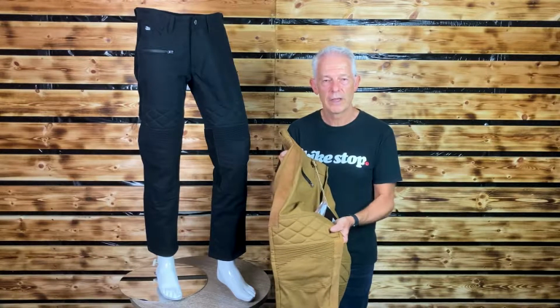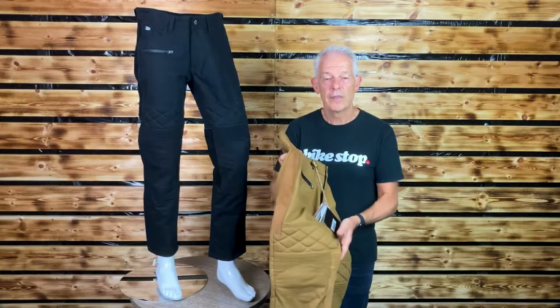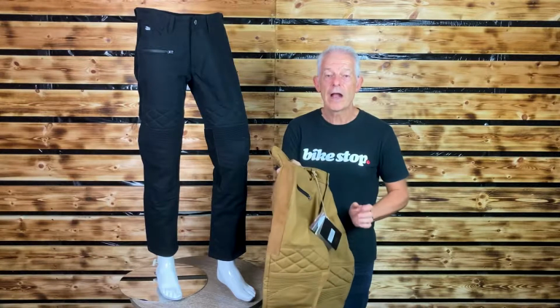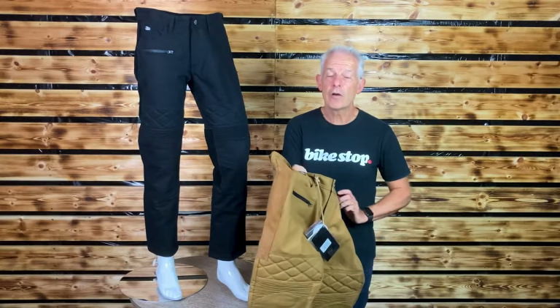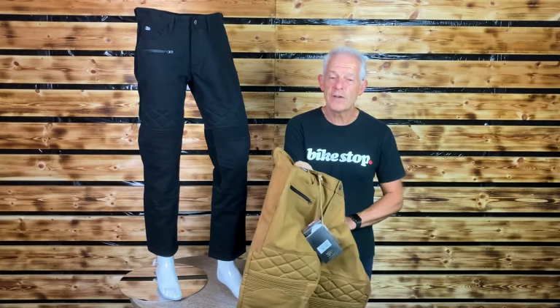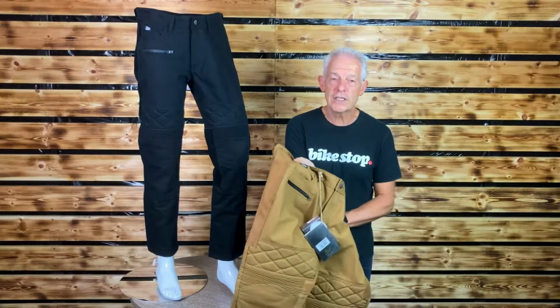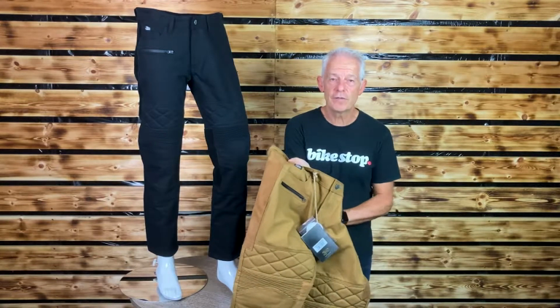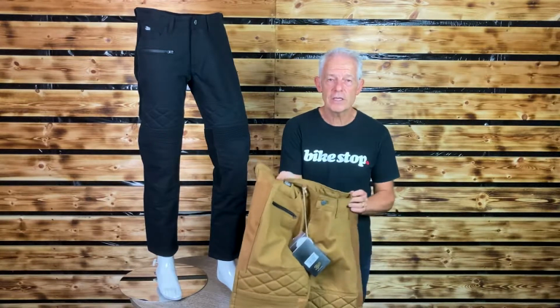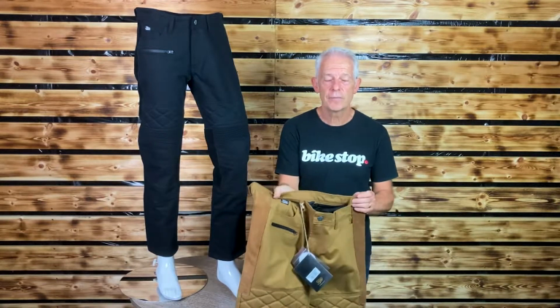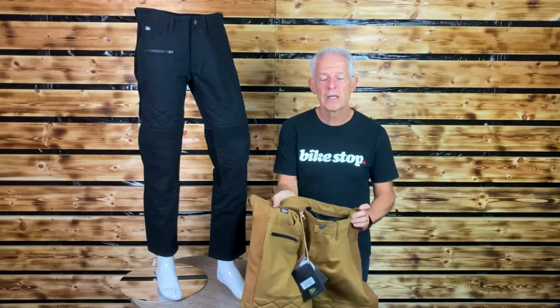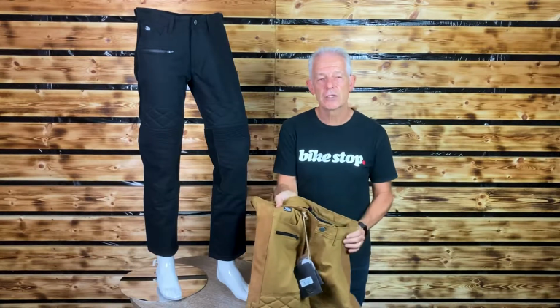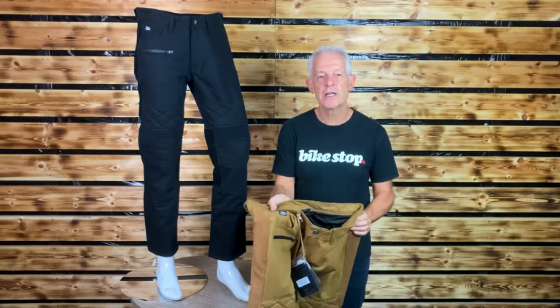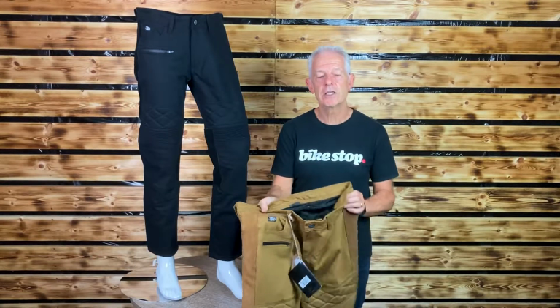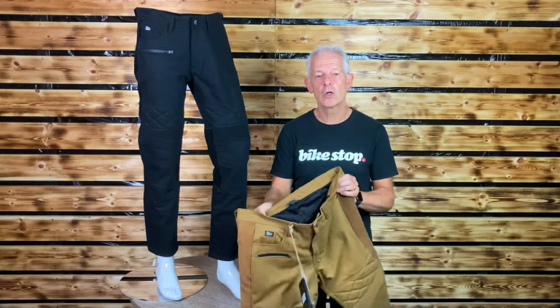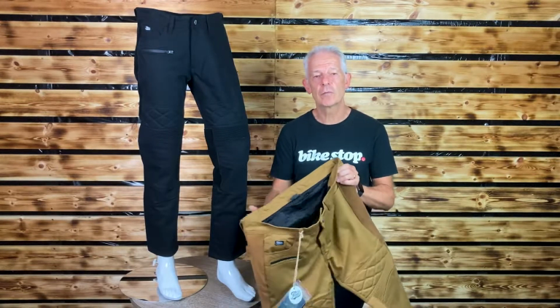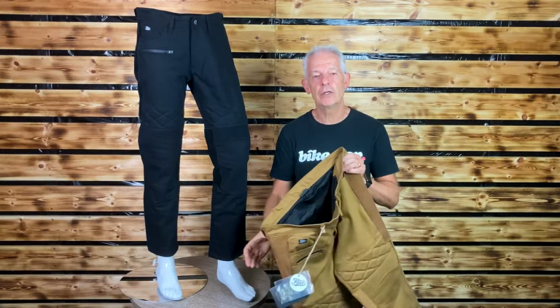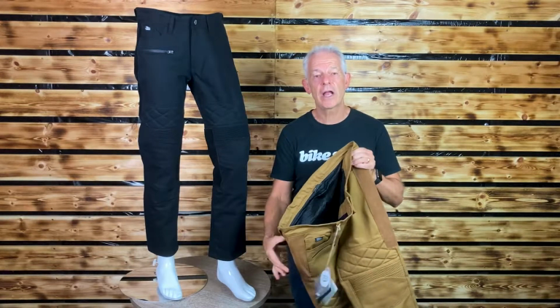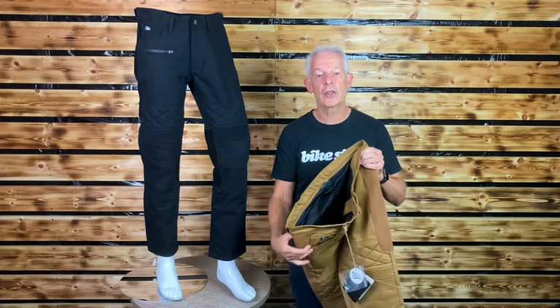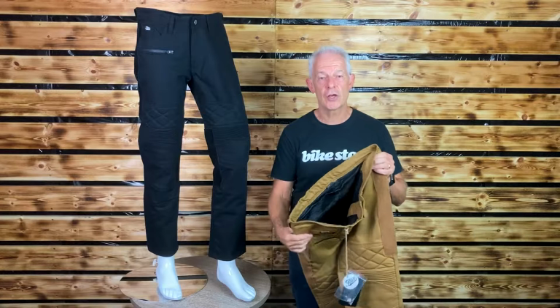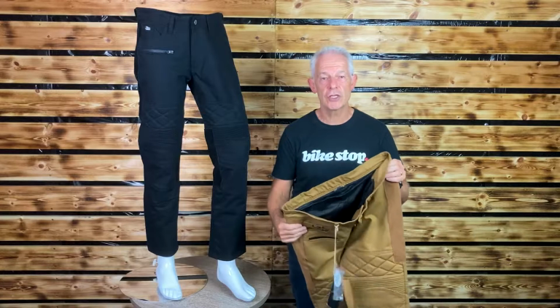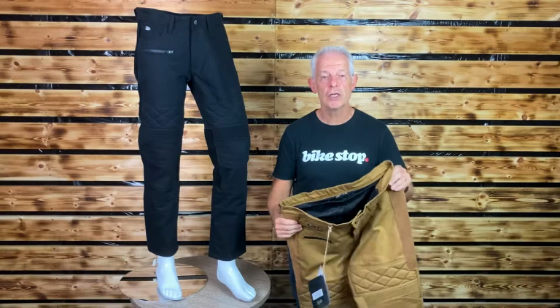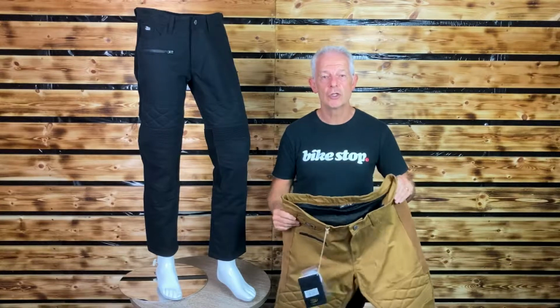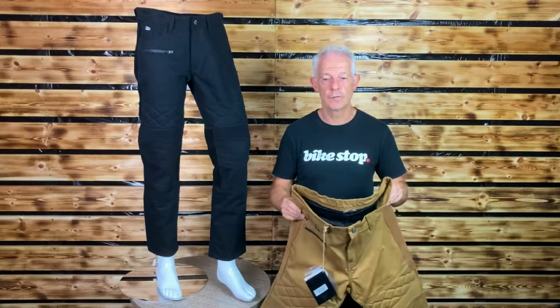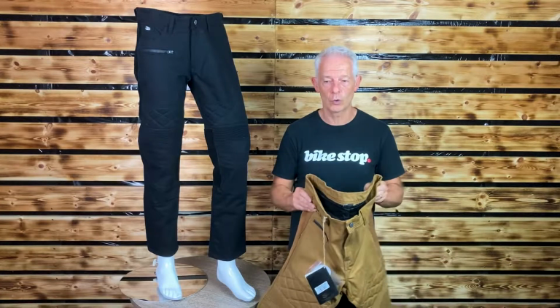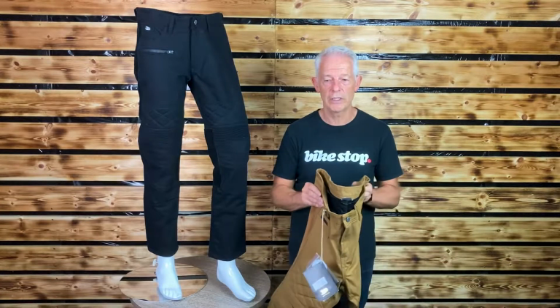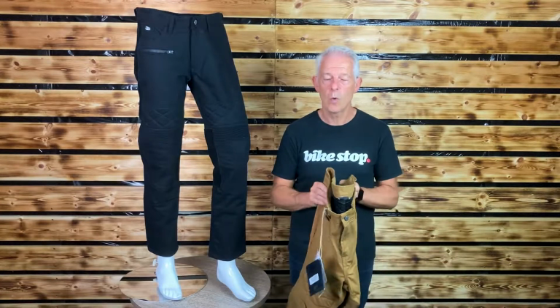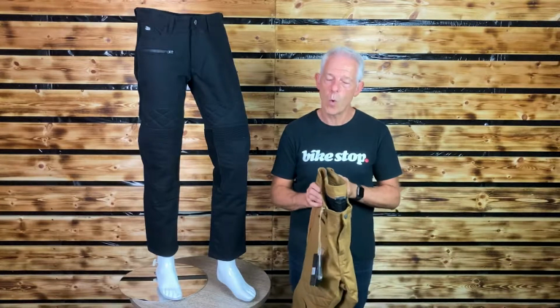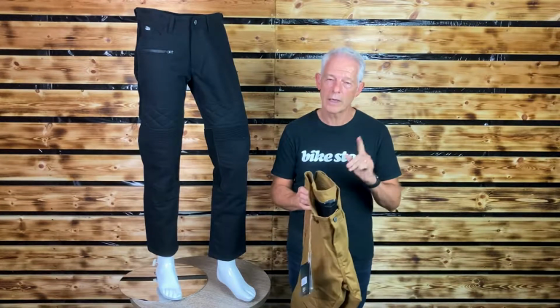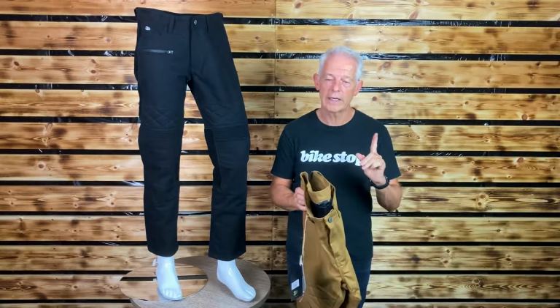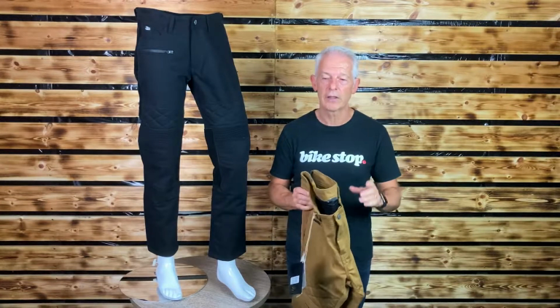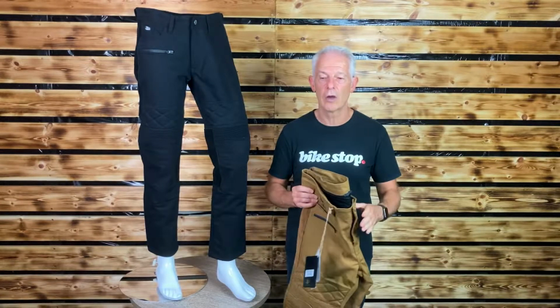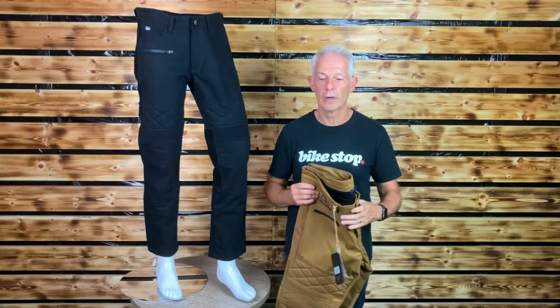They are a fitted fit. Sizing goes from a UK 30 to 40, with one leg length only.